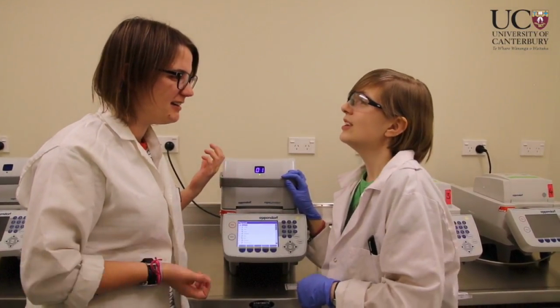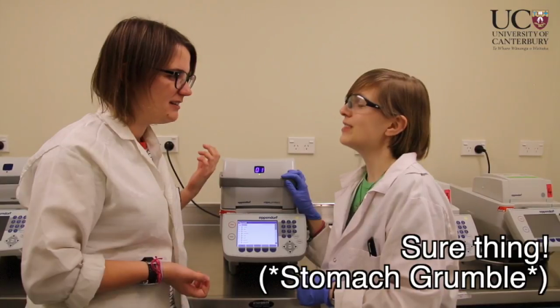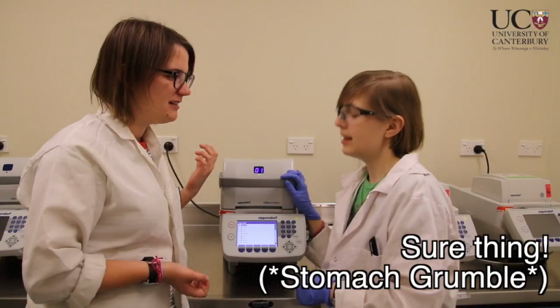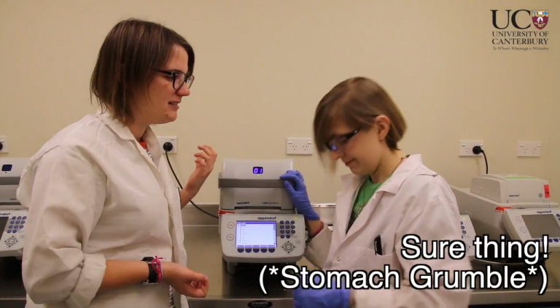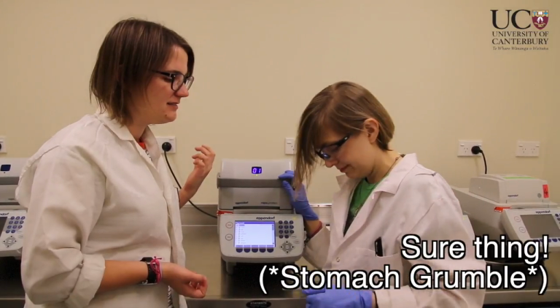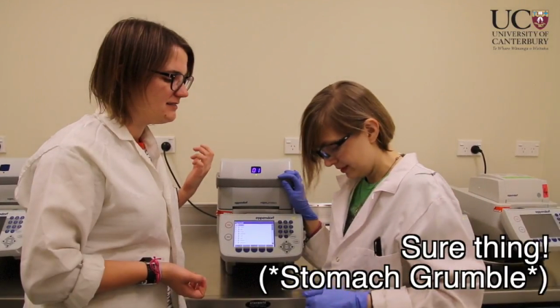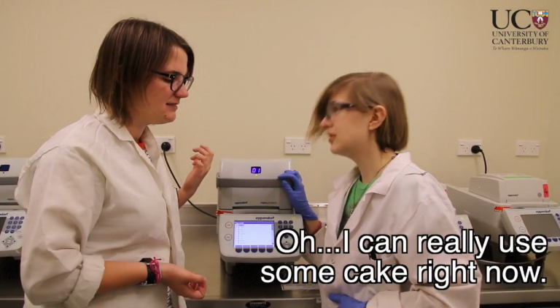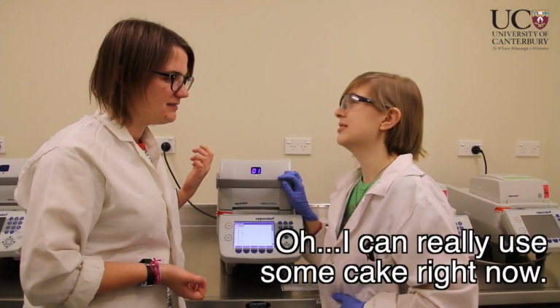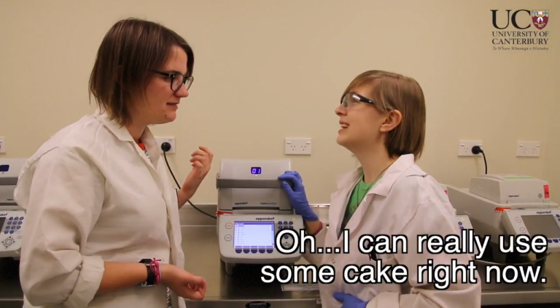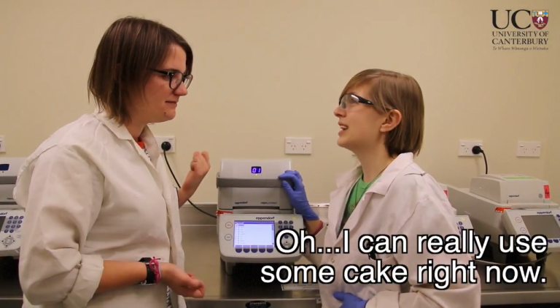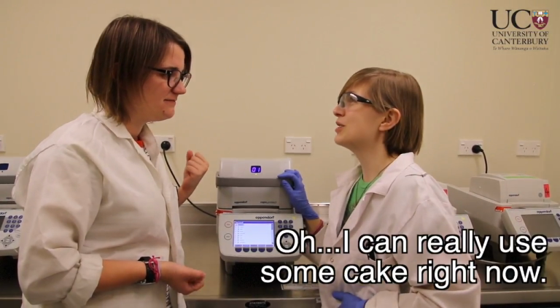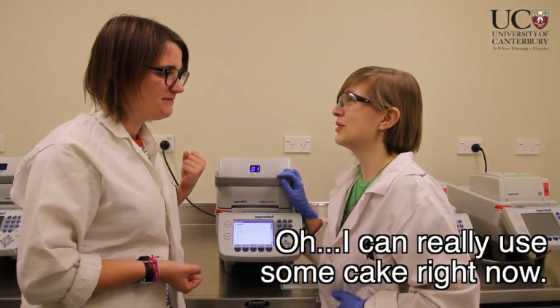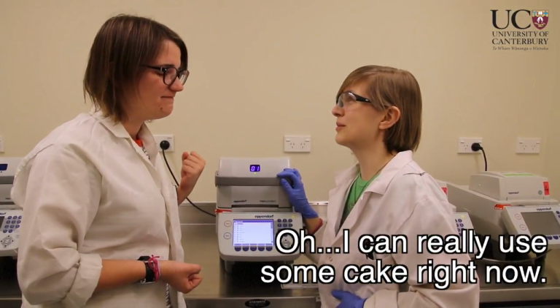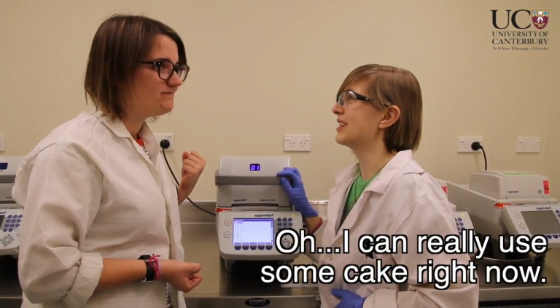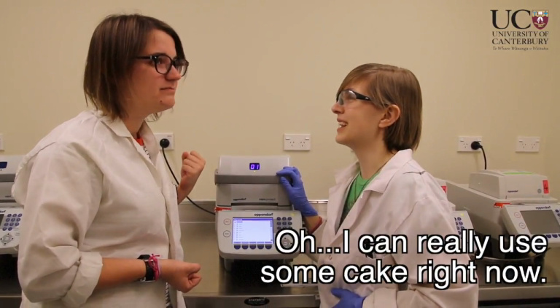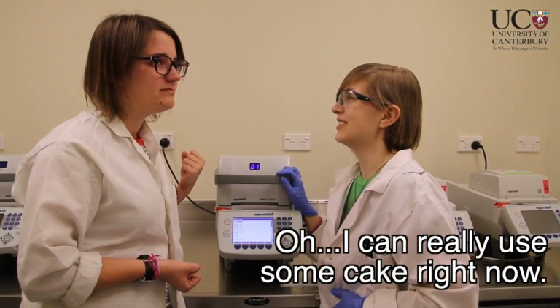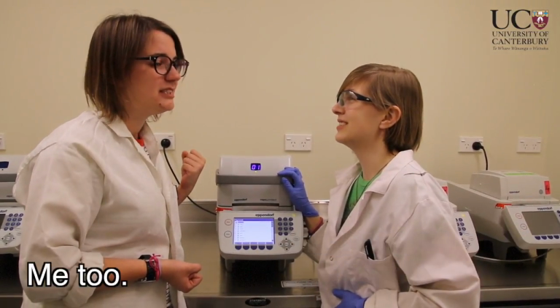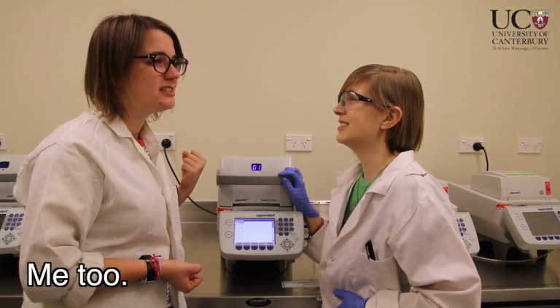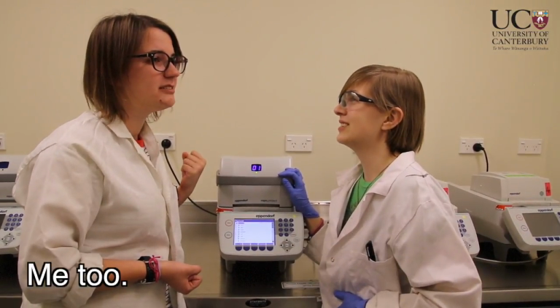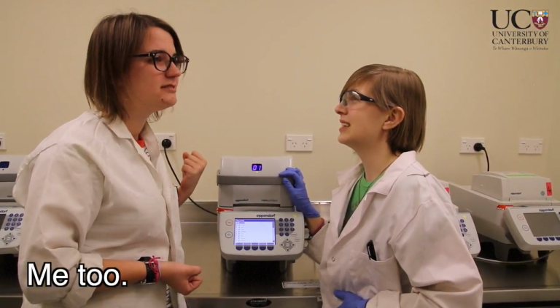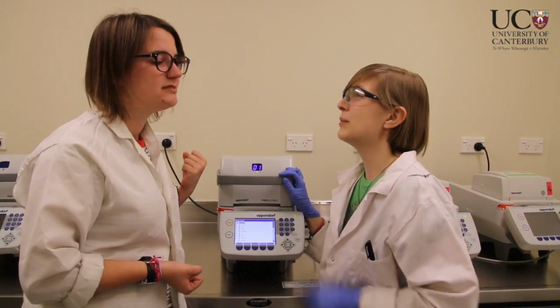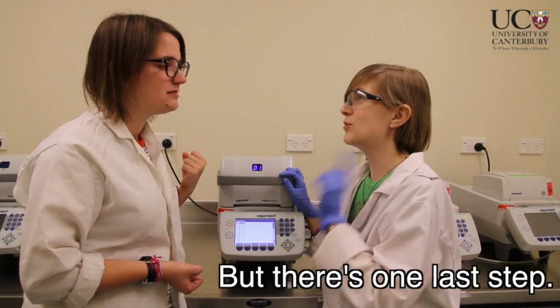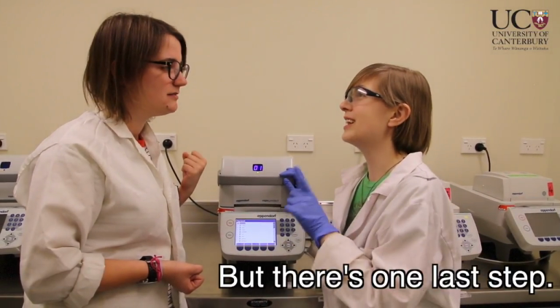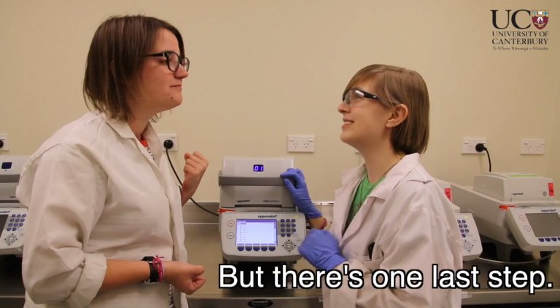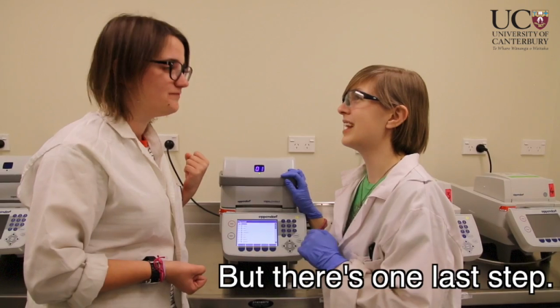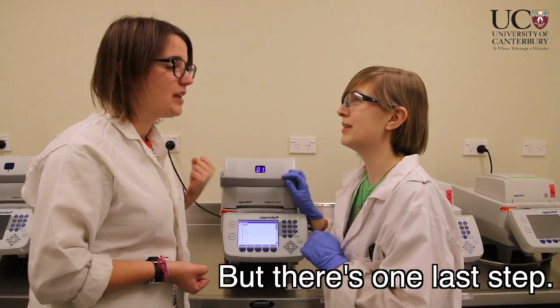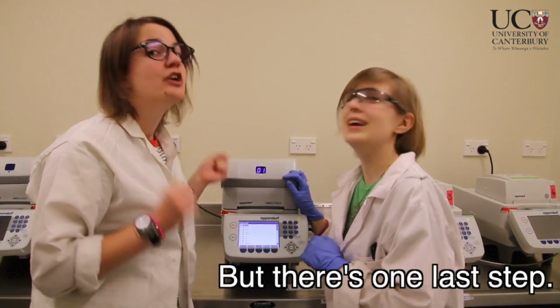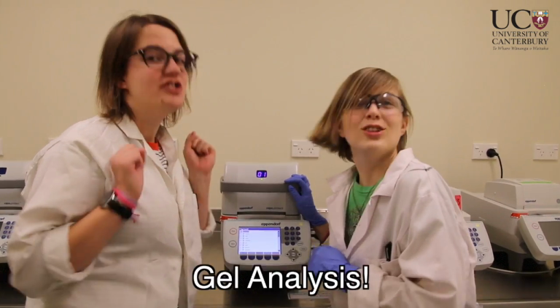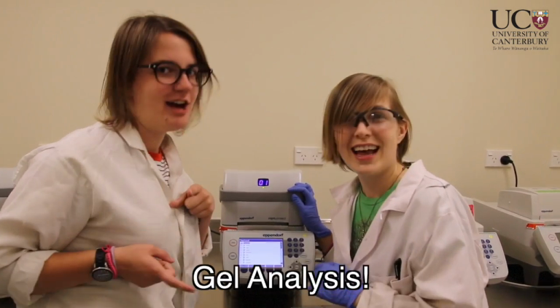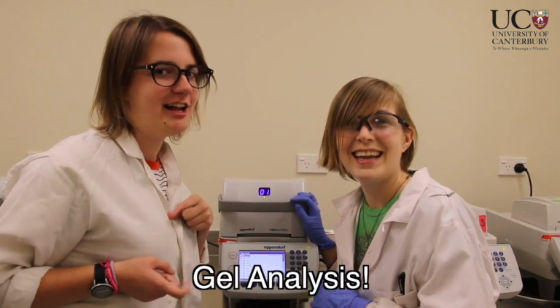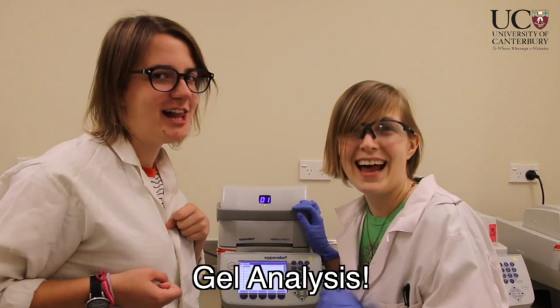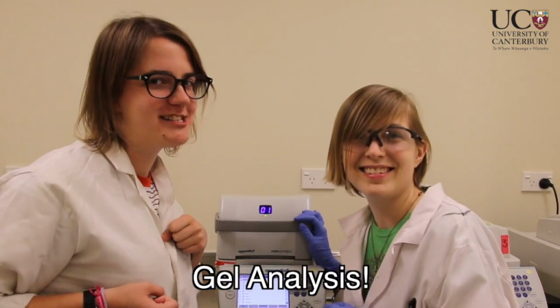Sure thing. I could really use some cake right now. Me too. But there's one last step — Gel Analysis!